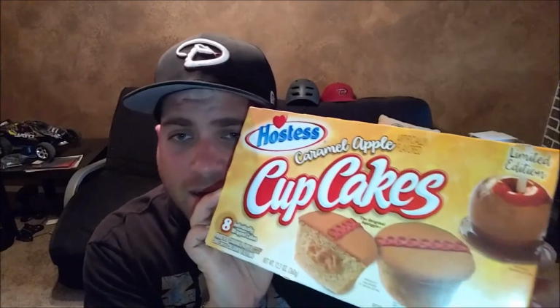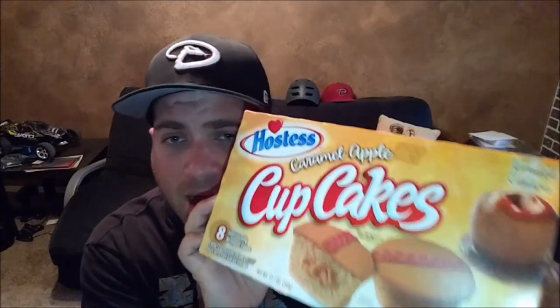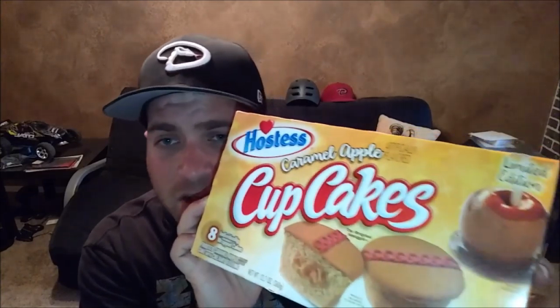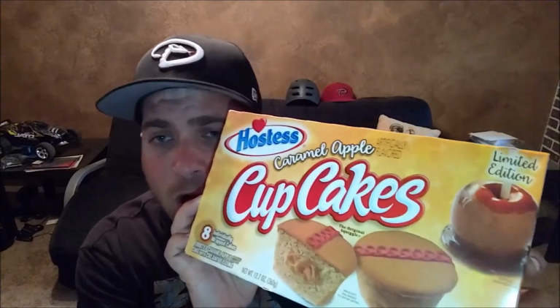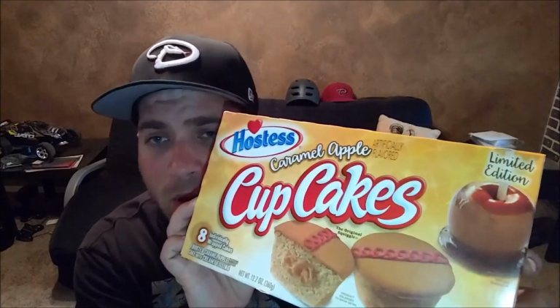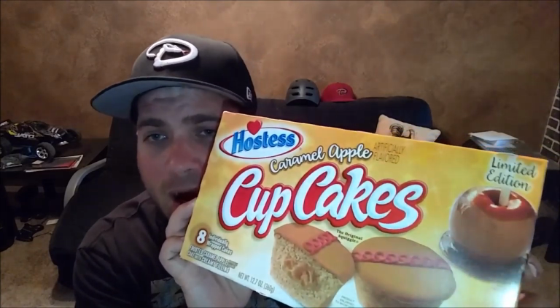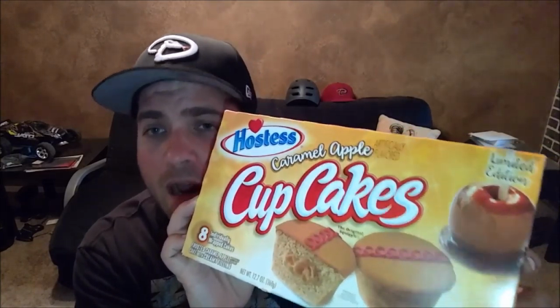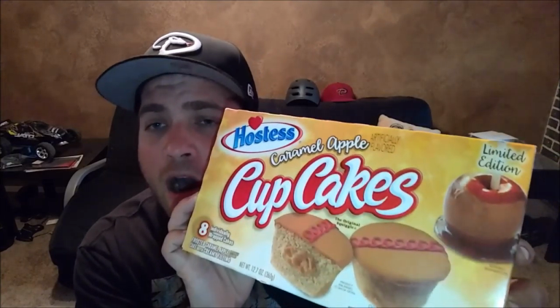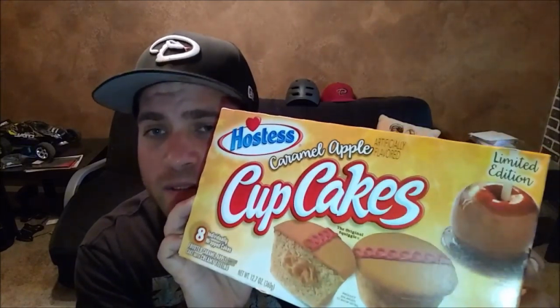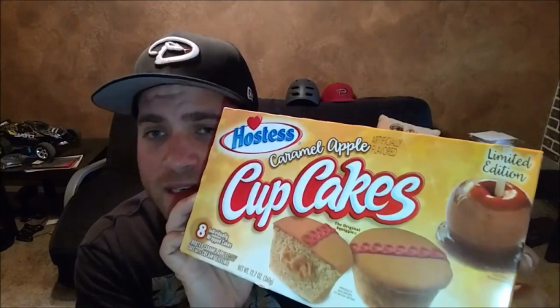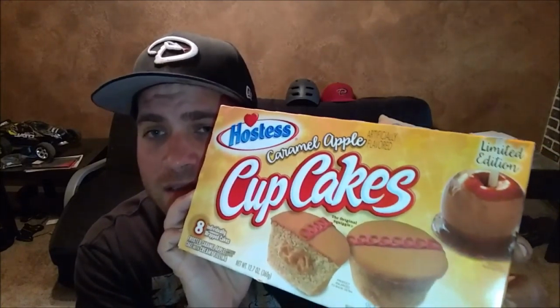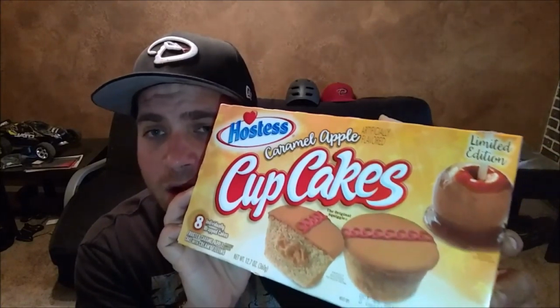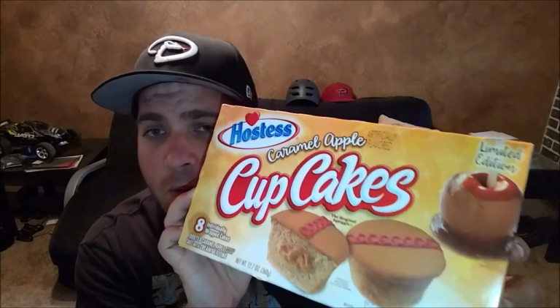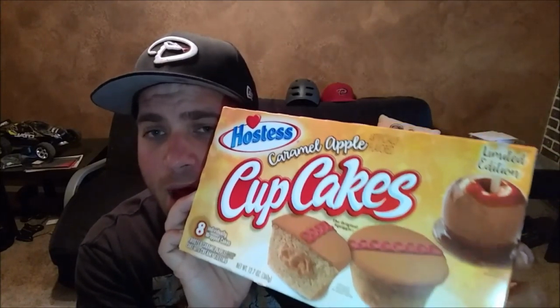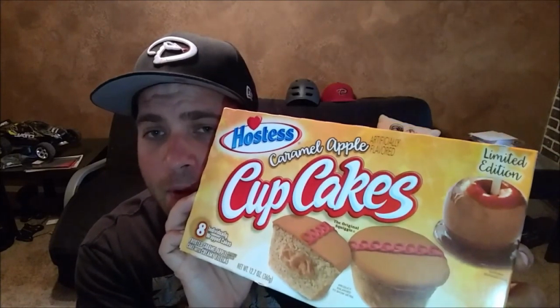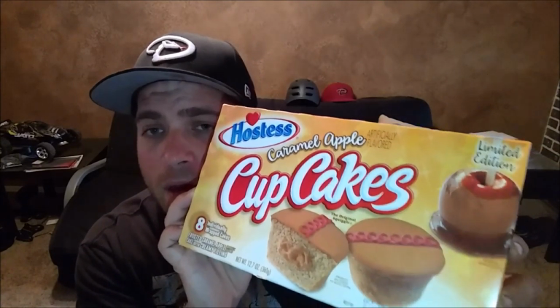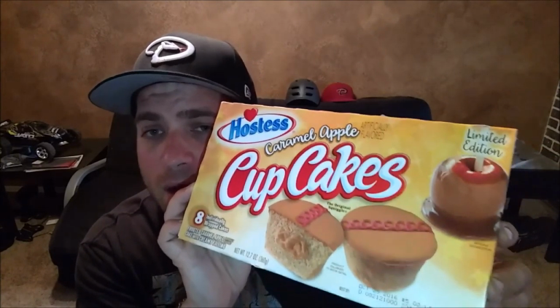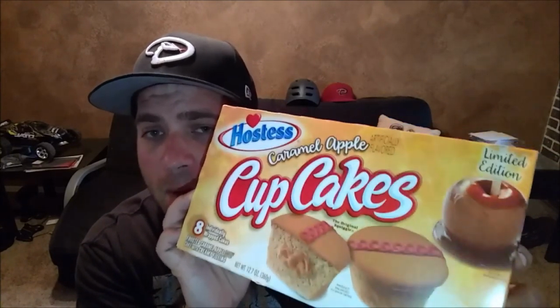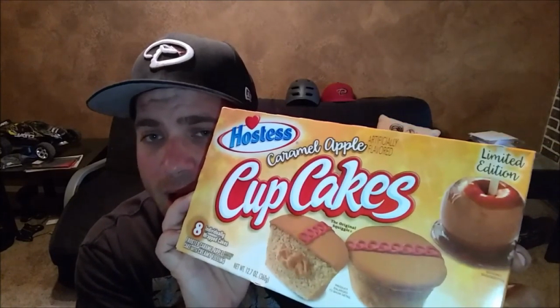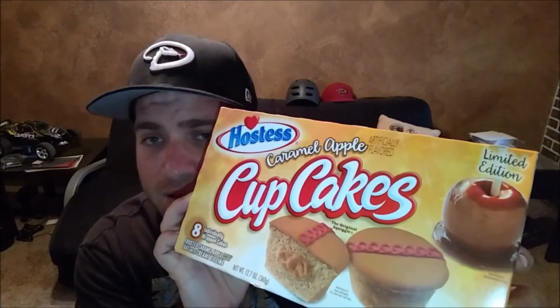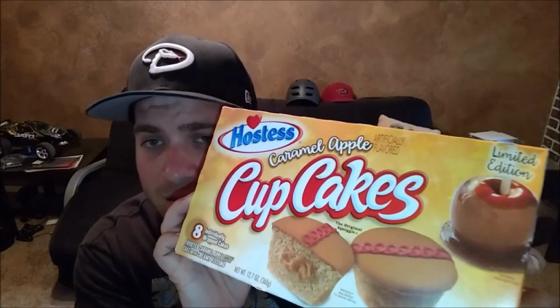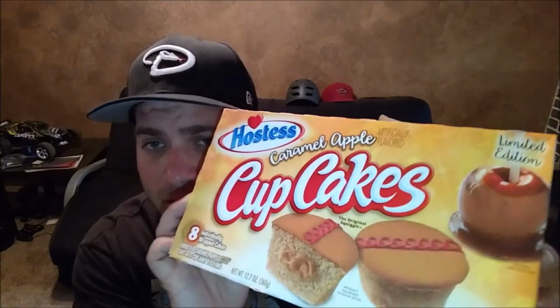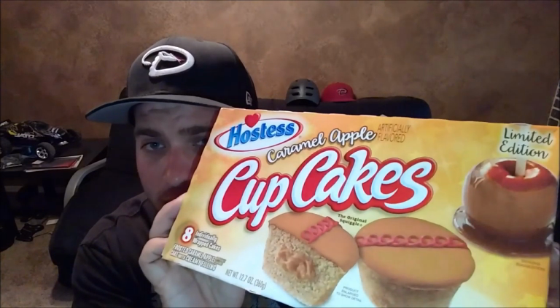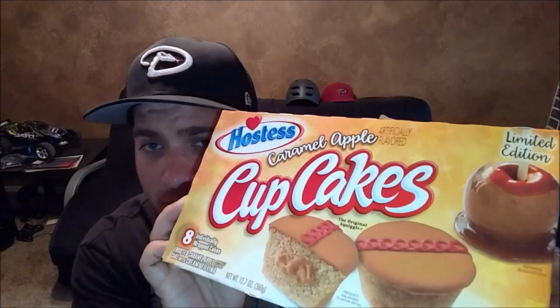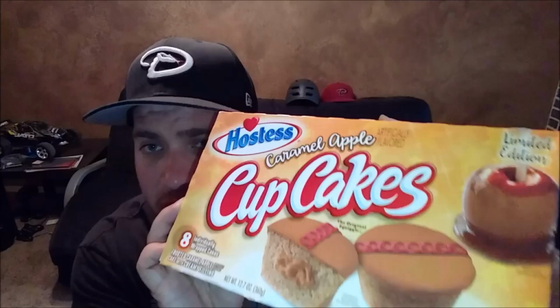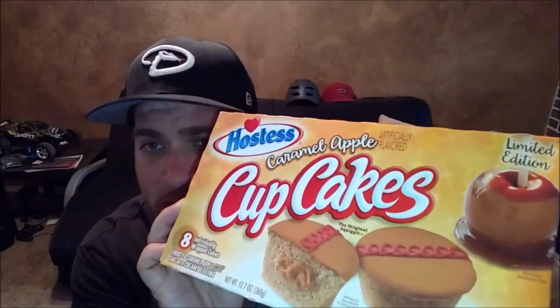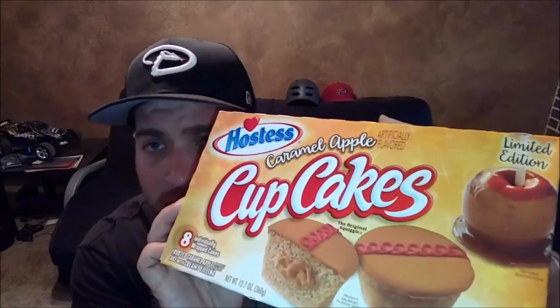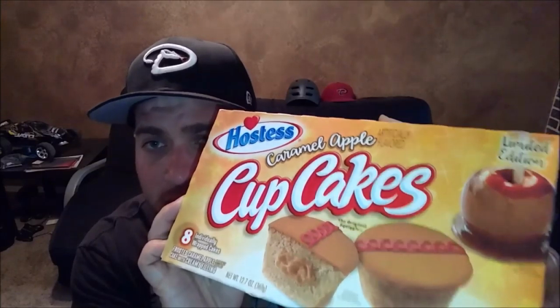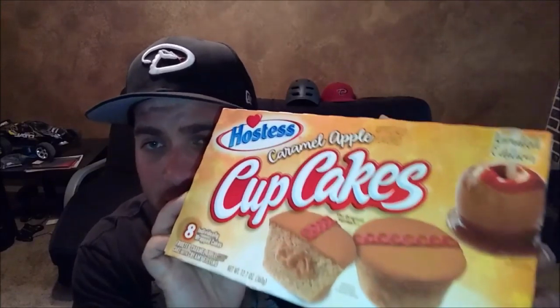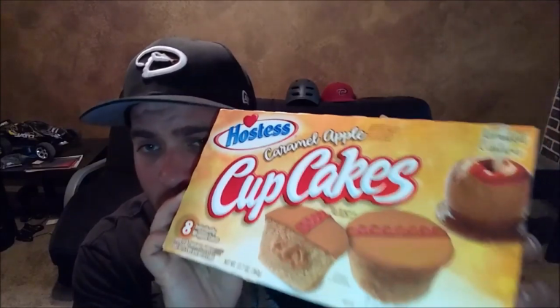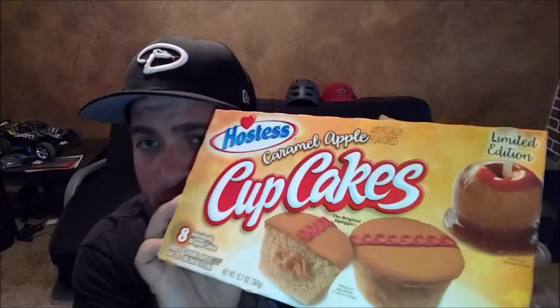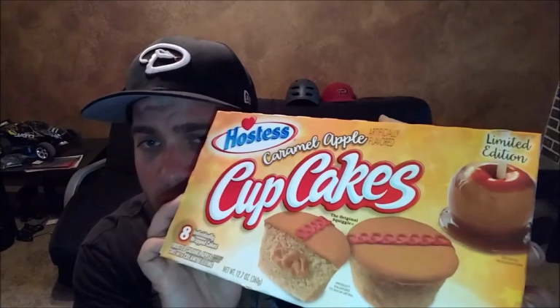Yes, you heard me right — Hostess Caramel Apple Cupcakes. For some reason this looks really good.